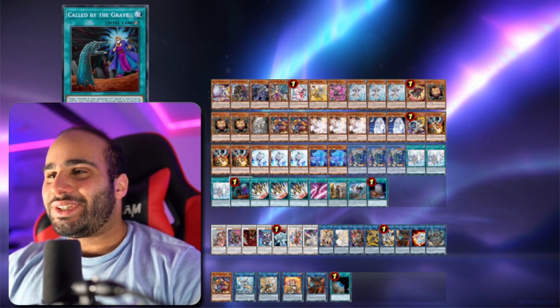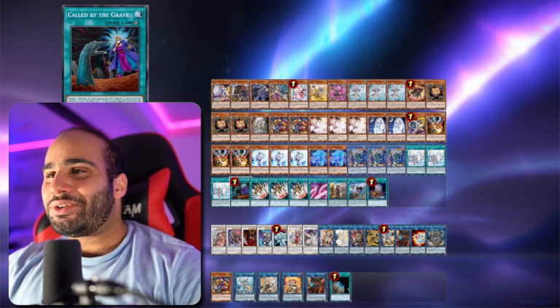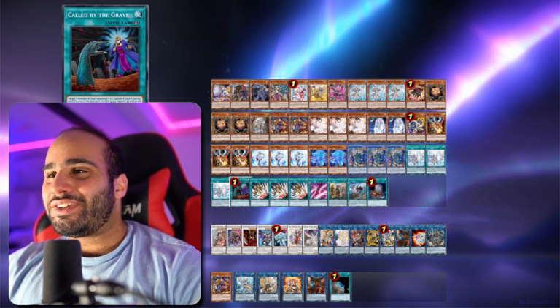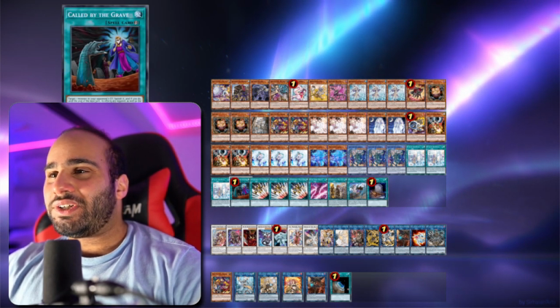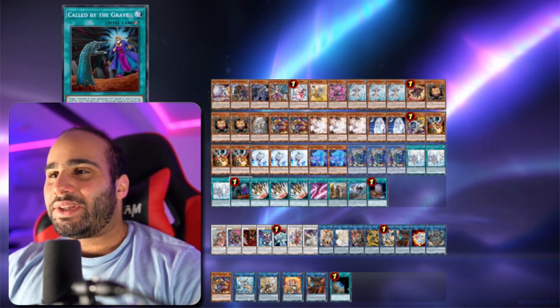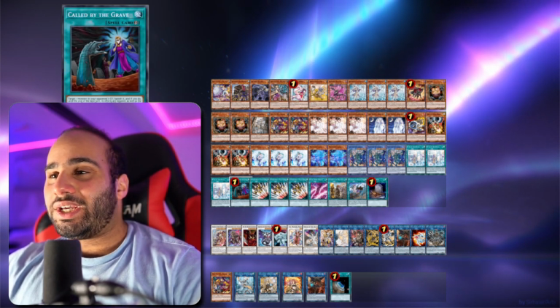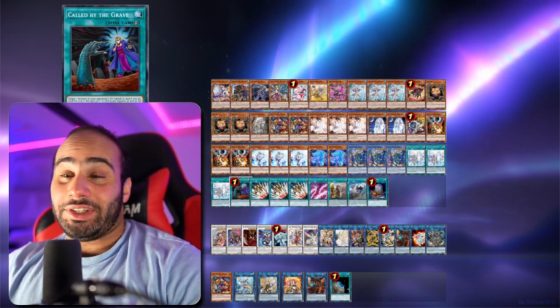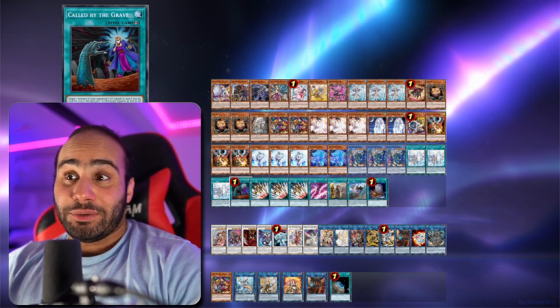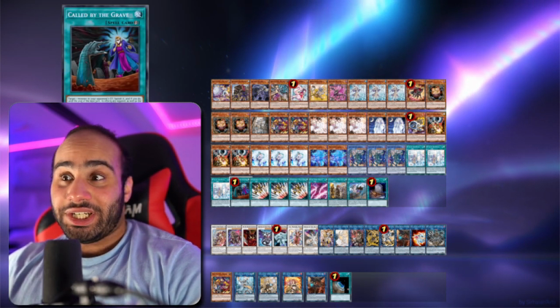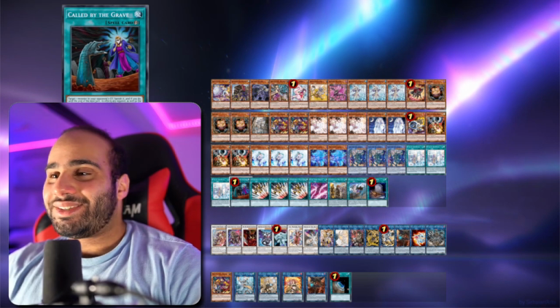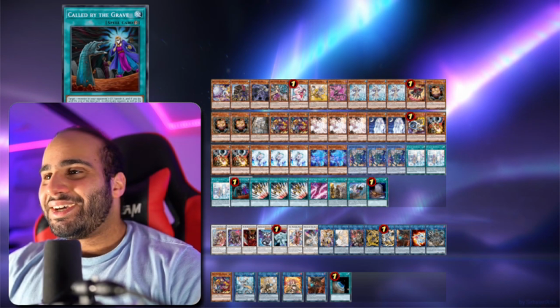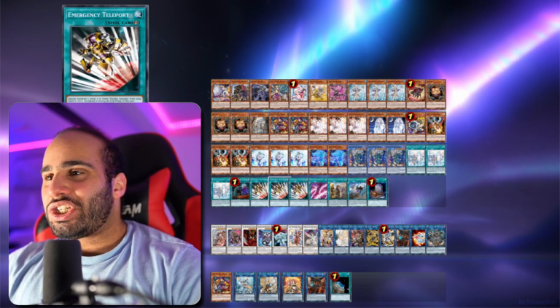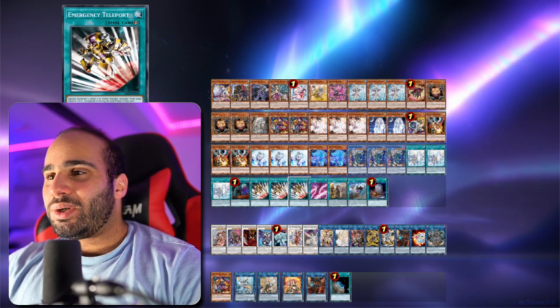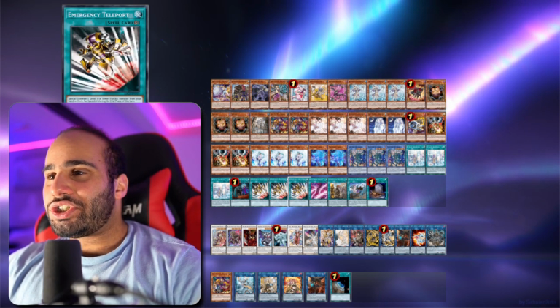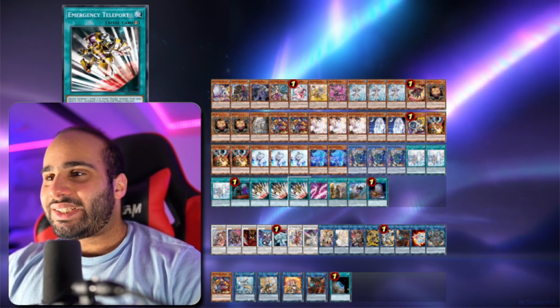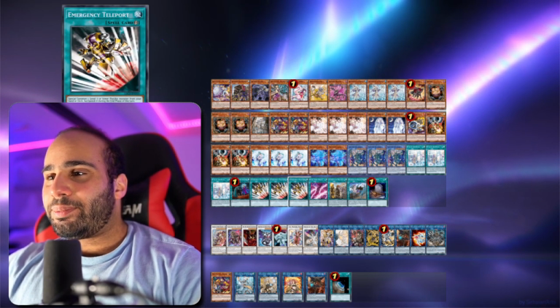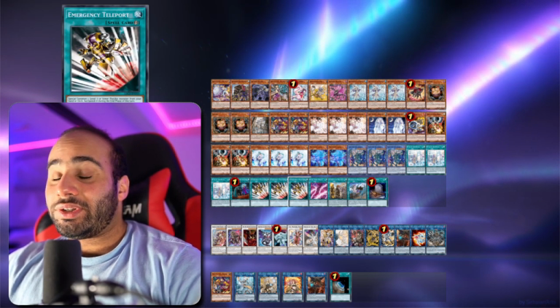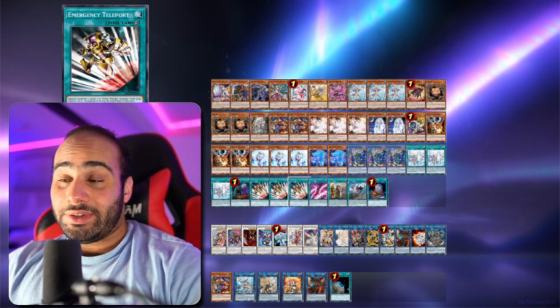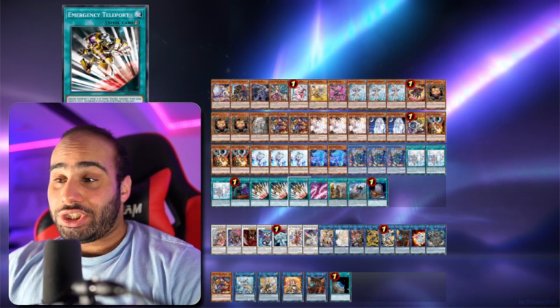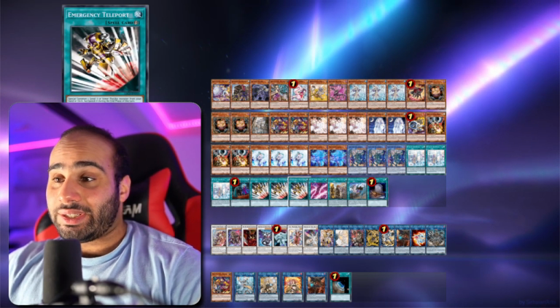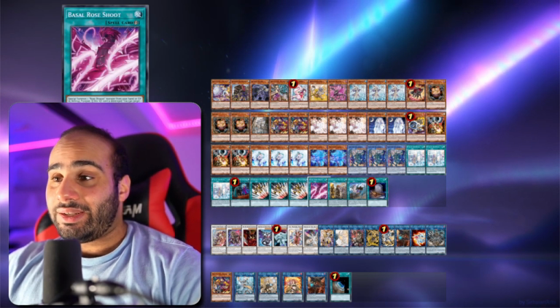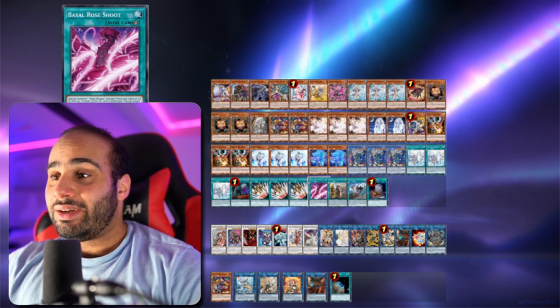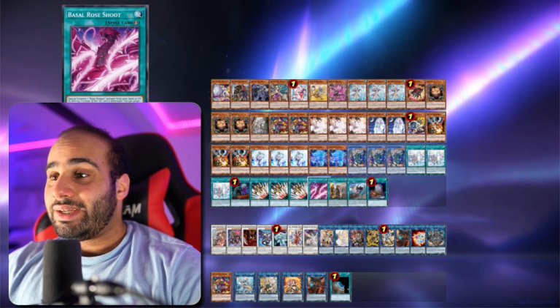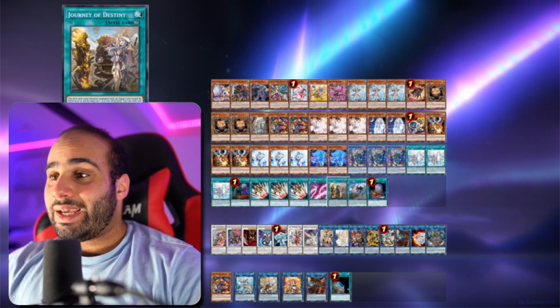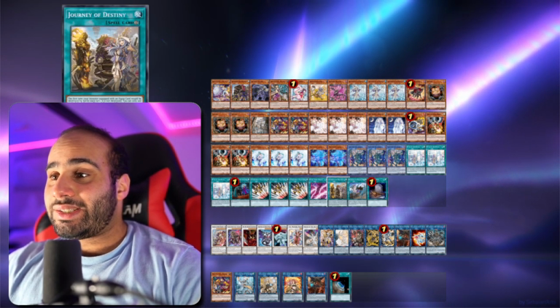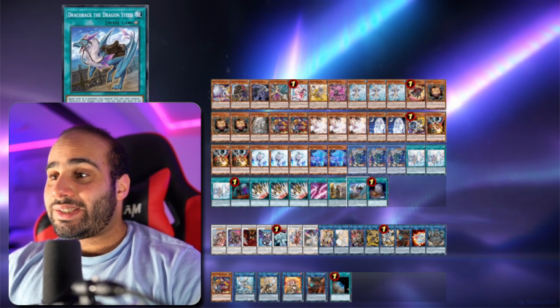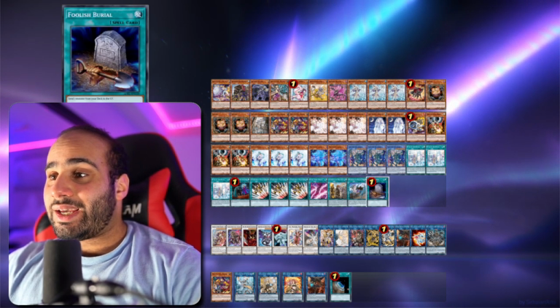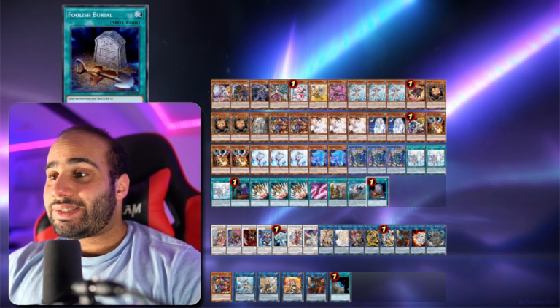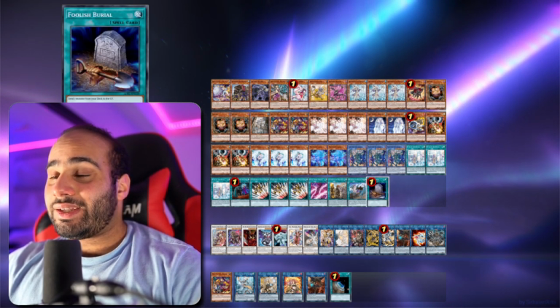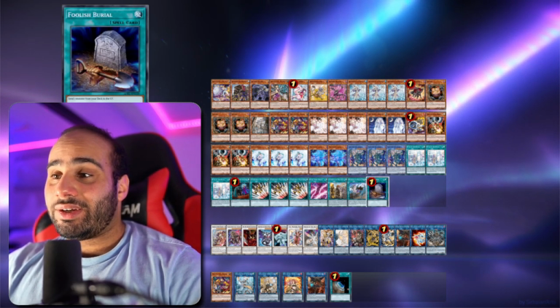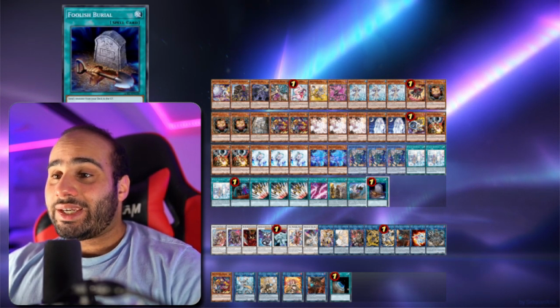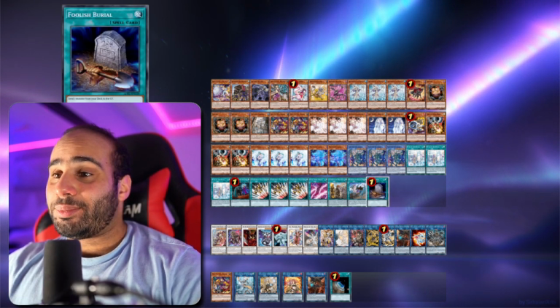For the other cards: one Caught by the Grave, triple Emergency Teleport, and Keg W.